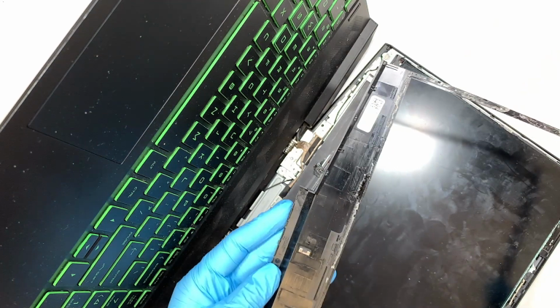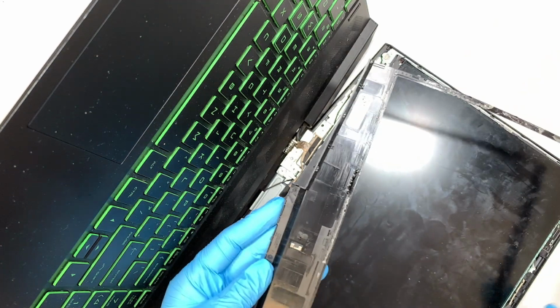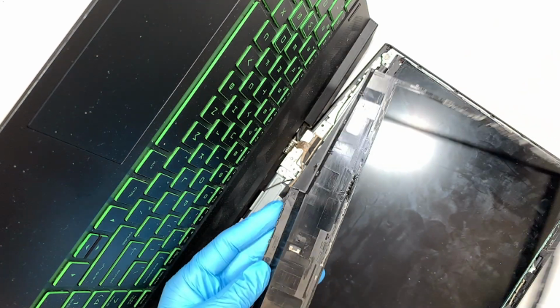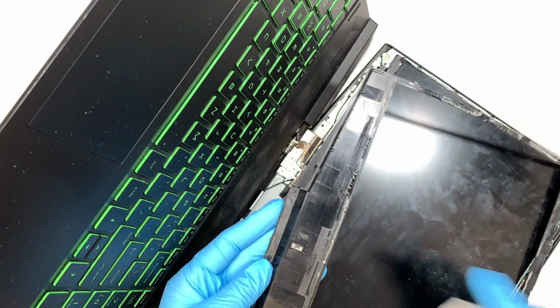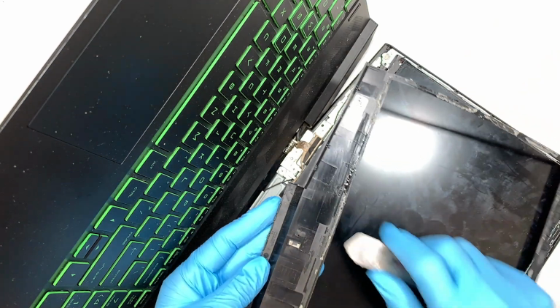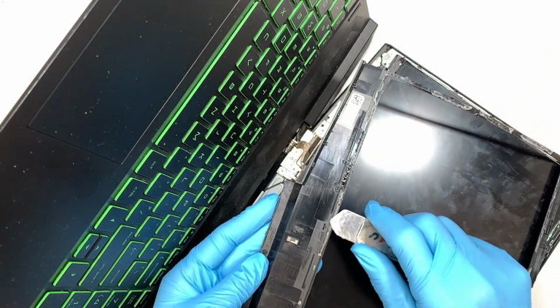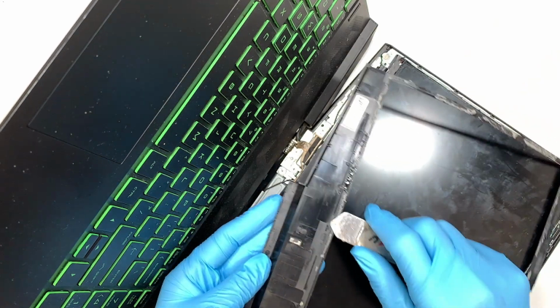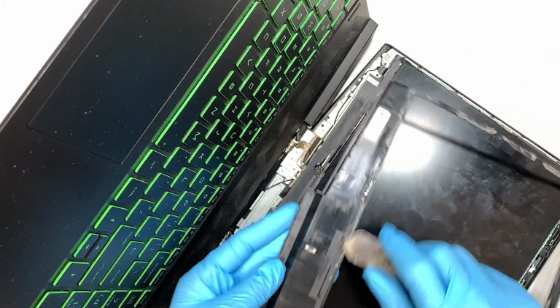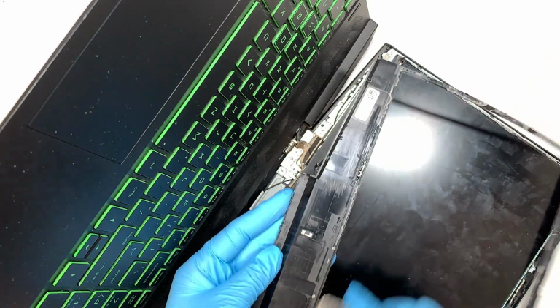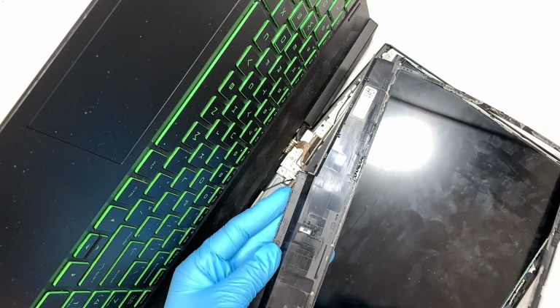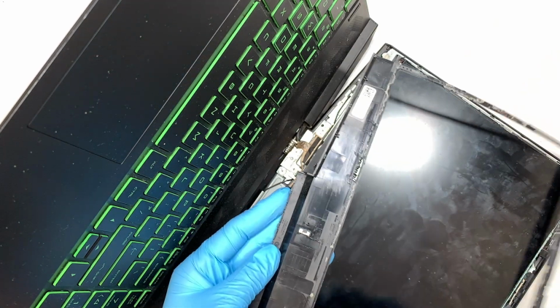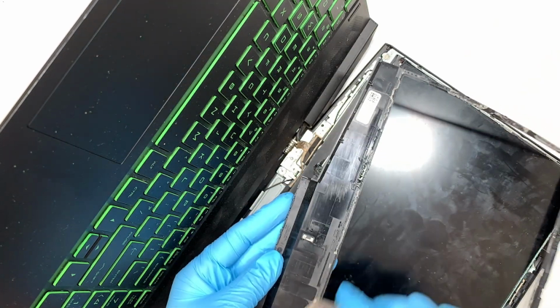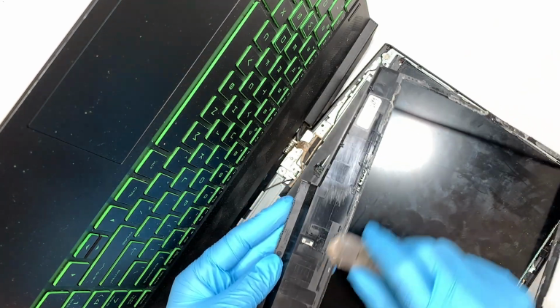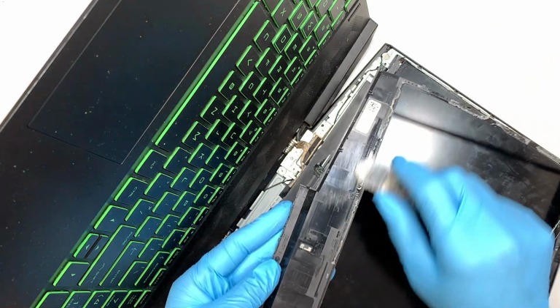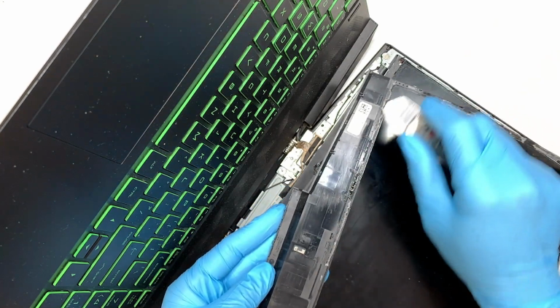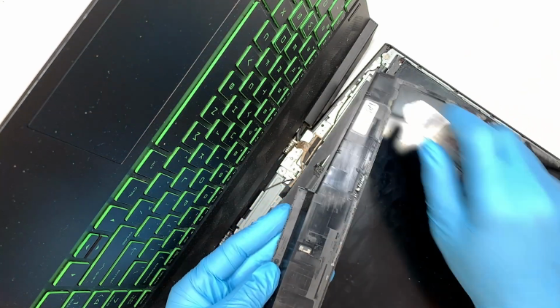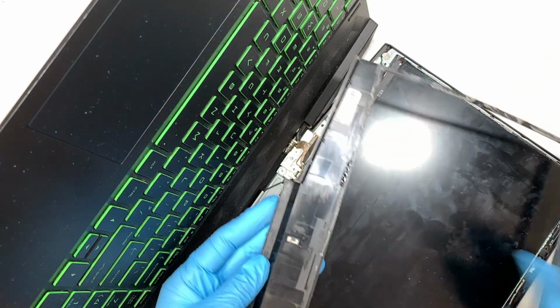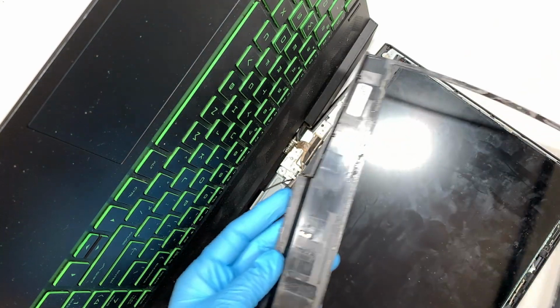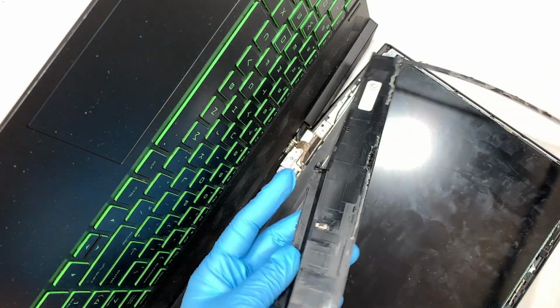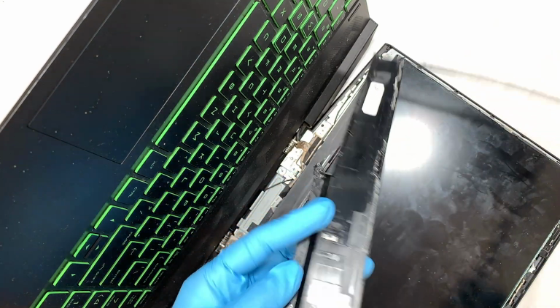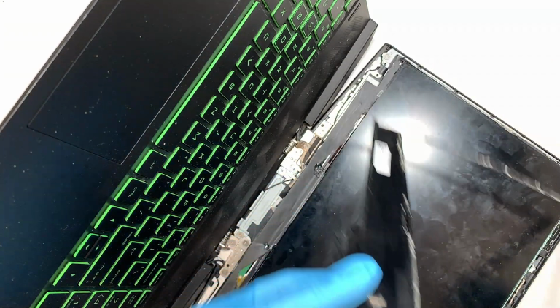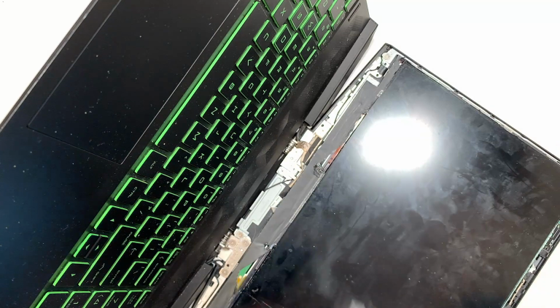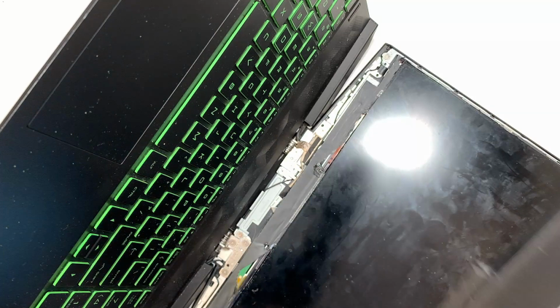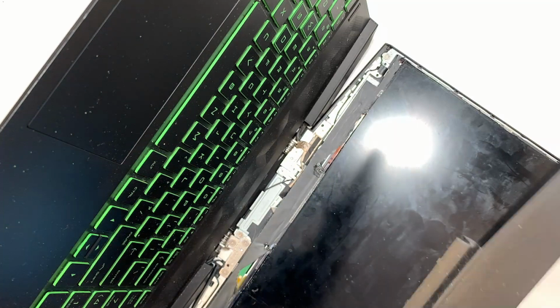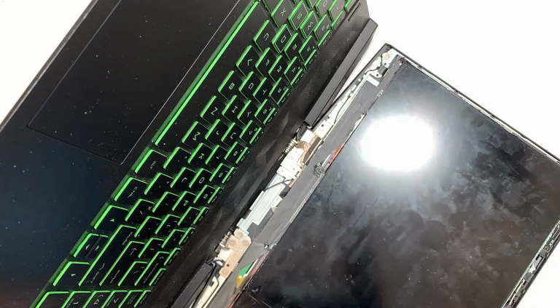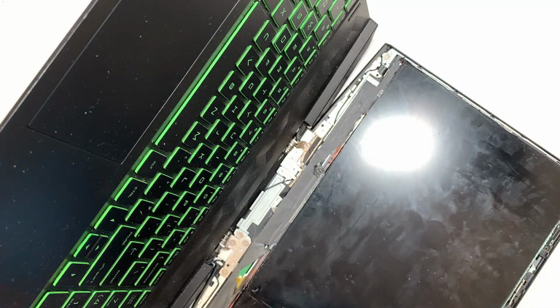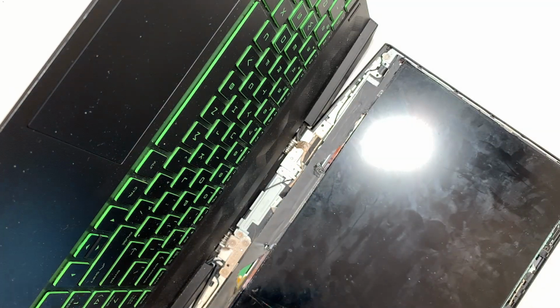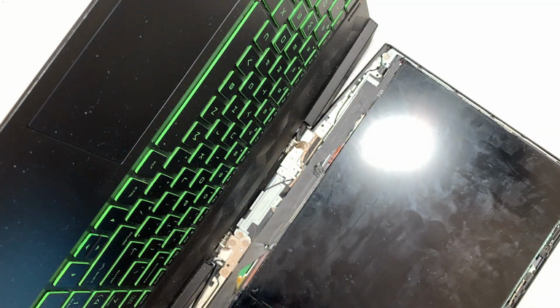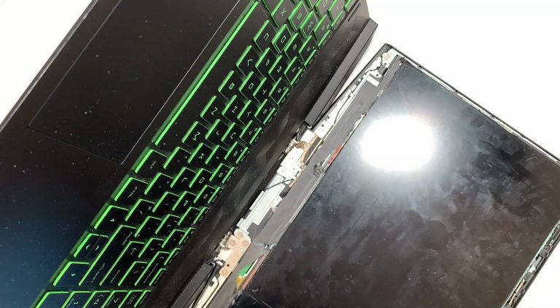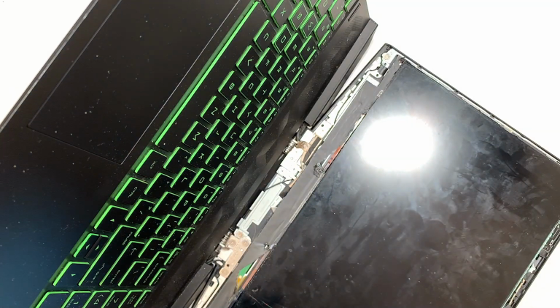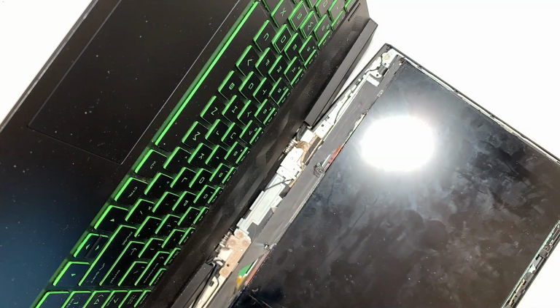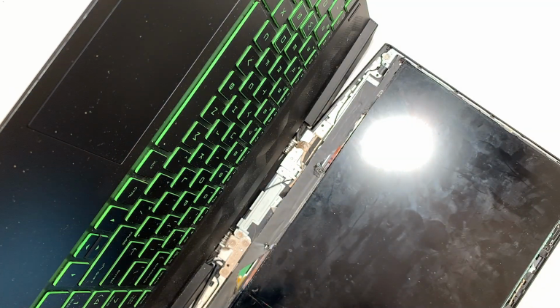There's tape all around the corner — it's taping down the bezel. So let's put the bezel to the side.